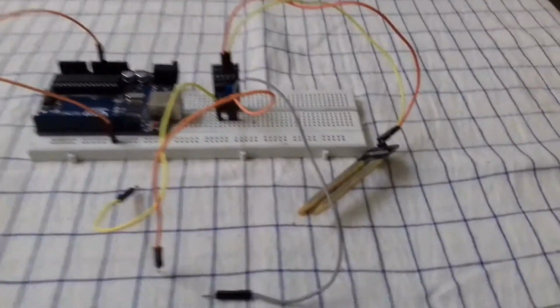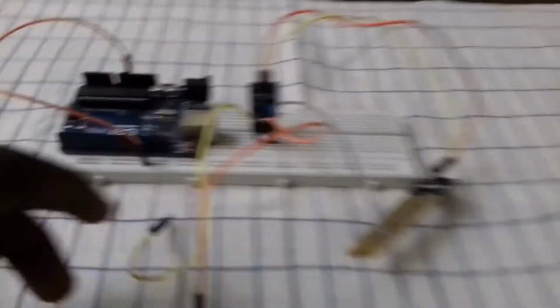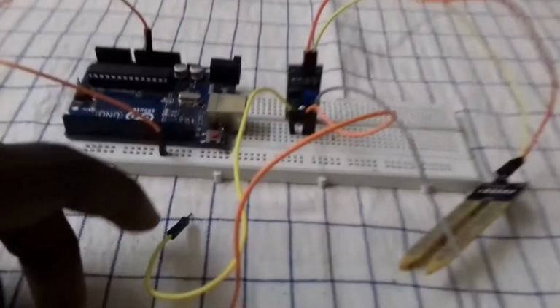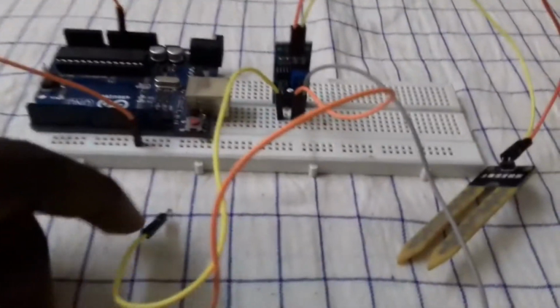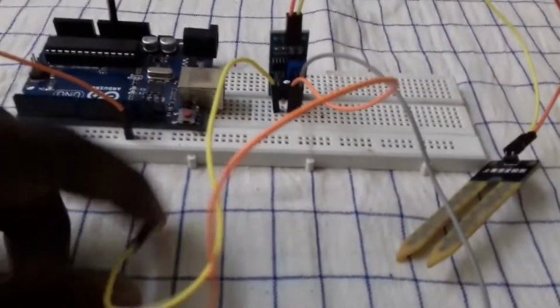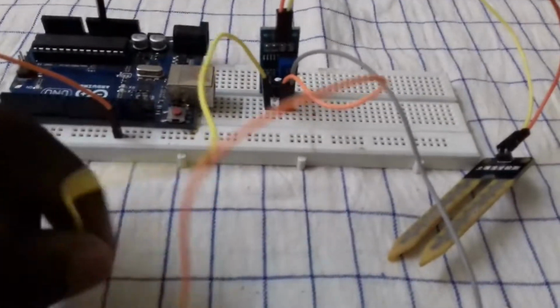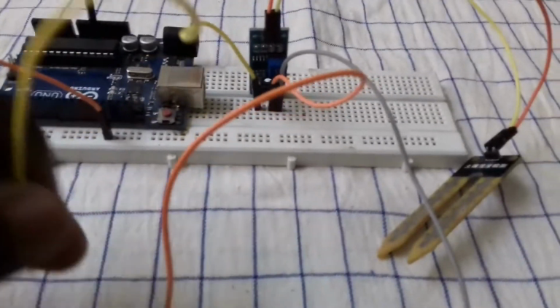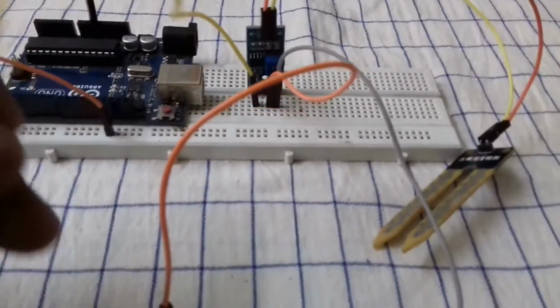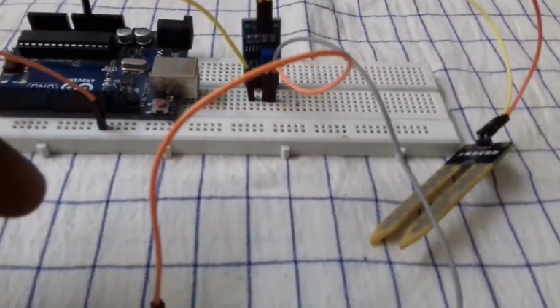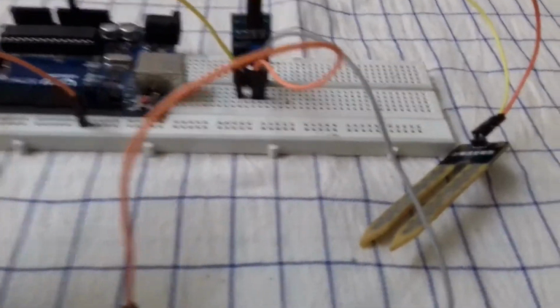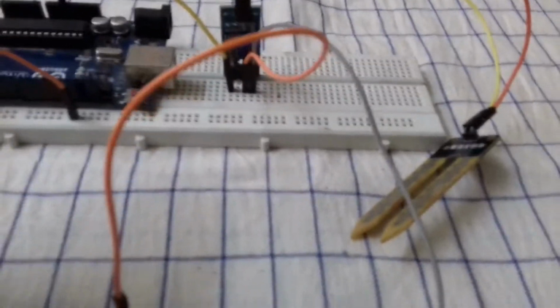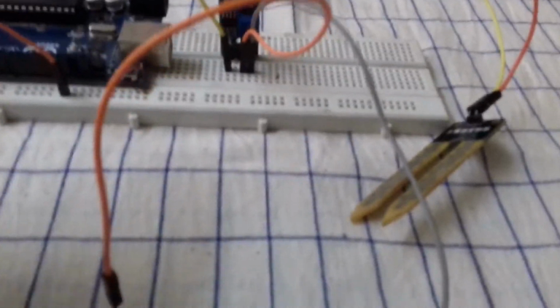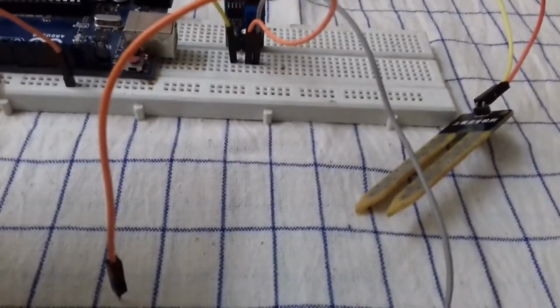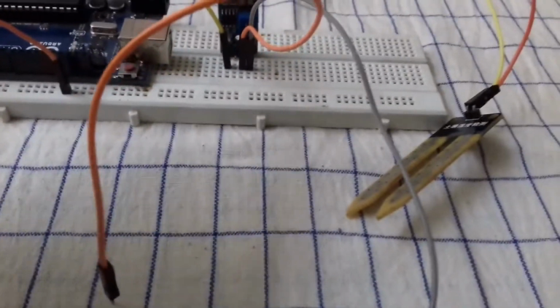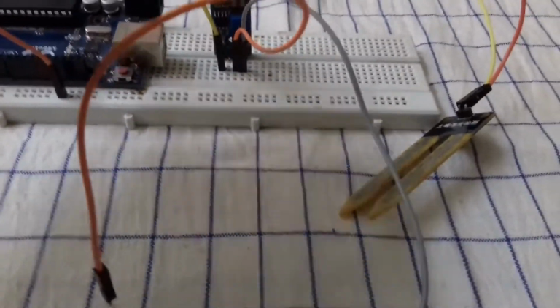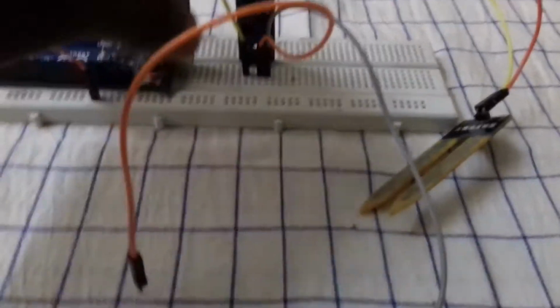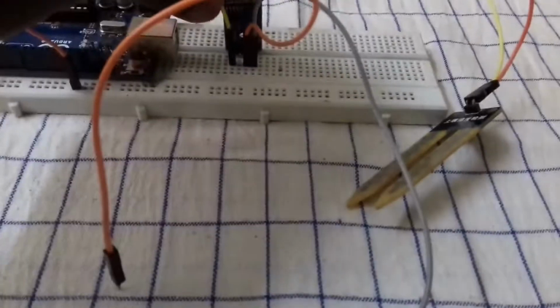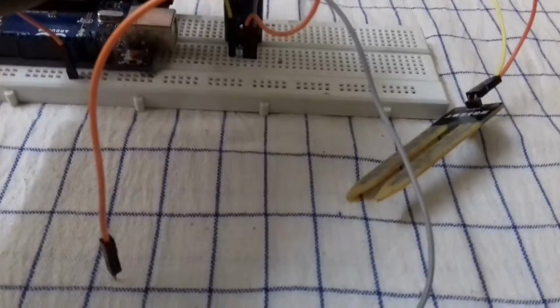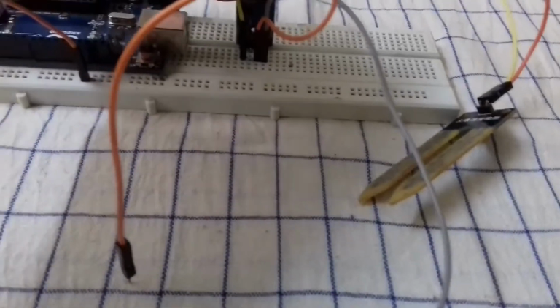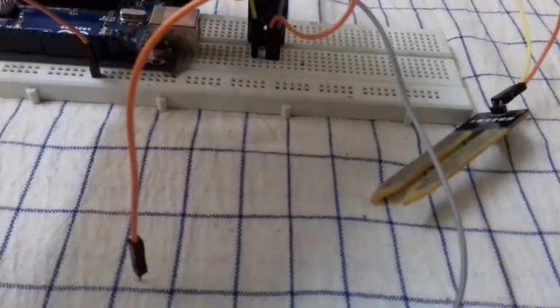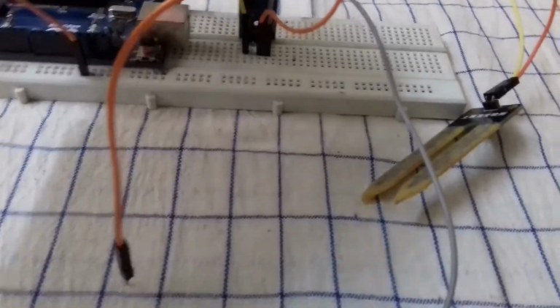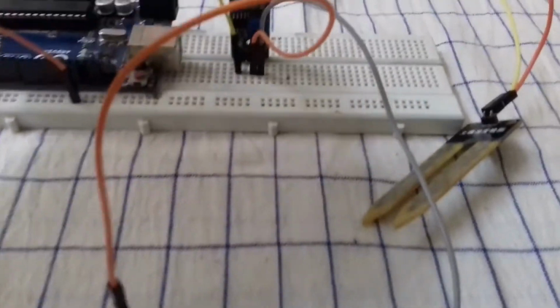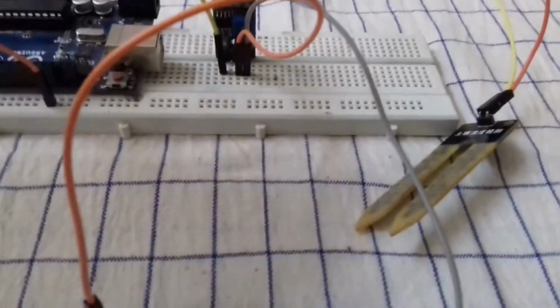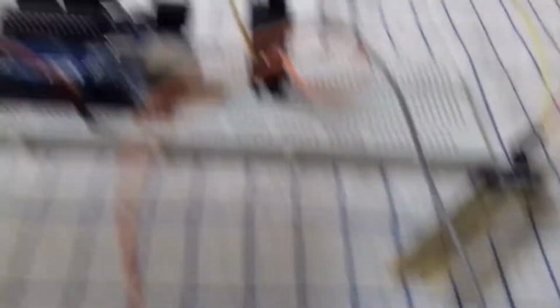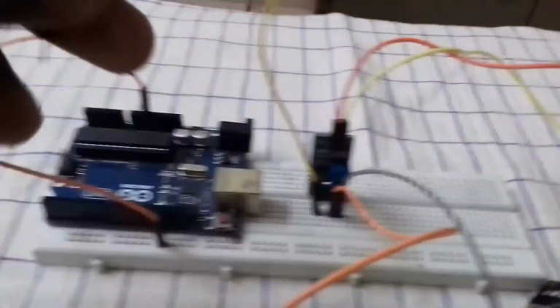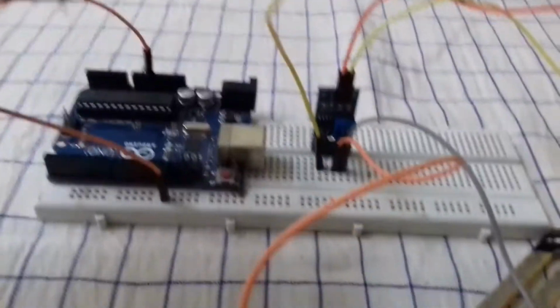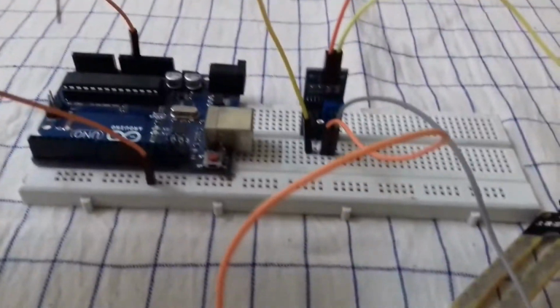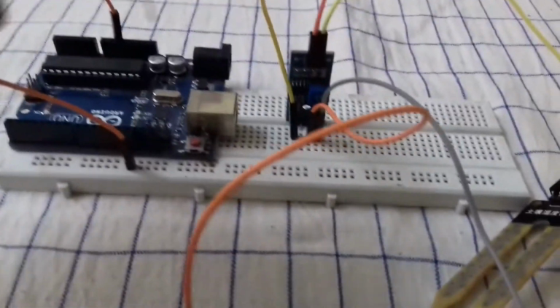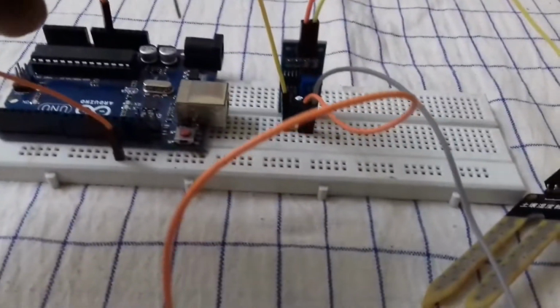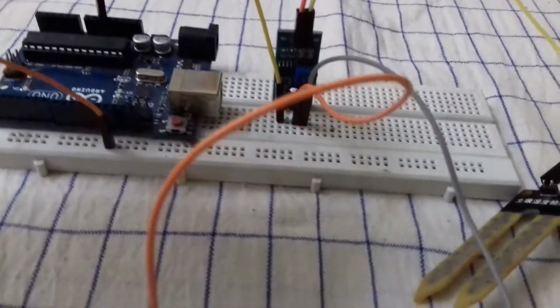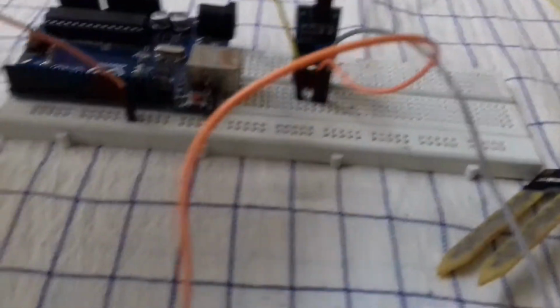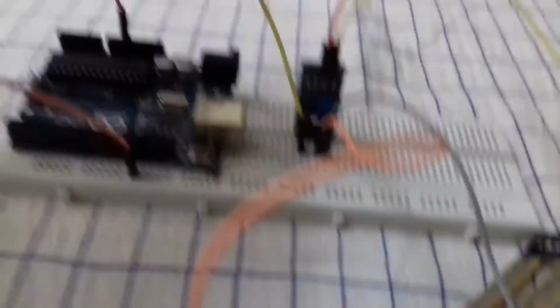Now, this is the analog pin. This is the Arduino UNO.